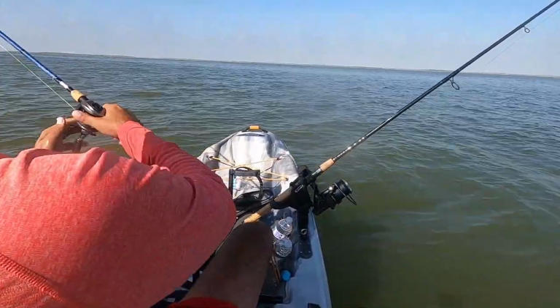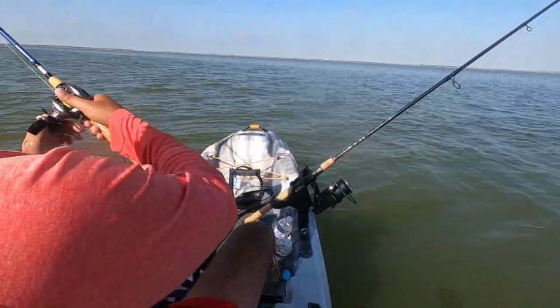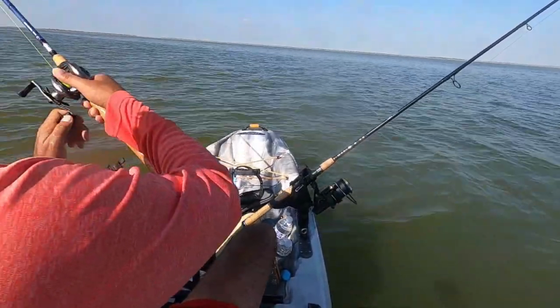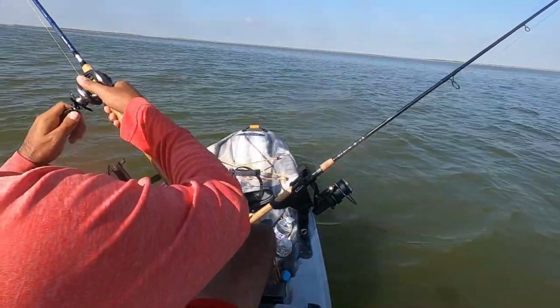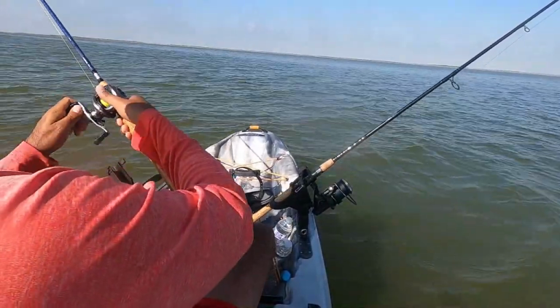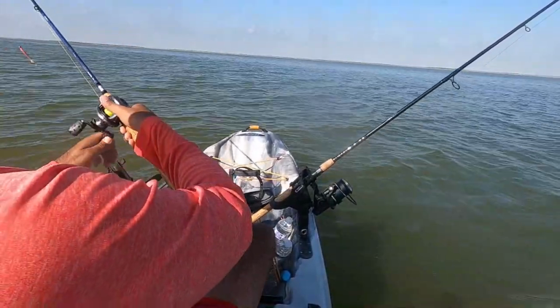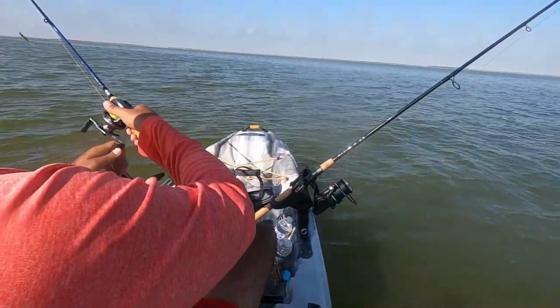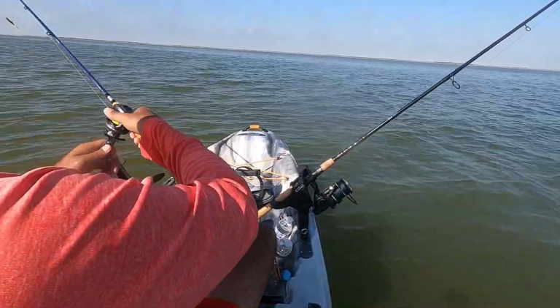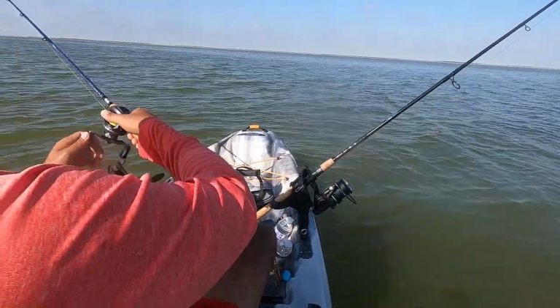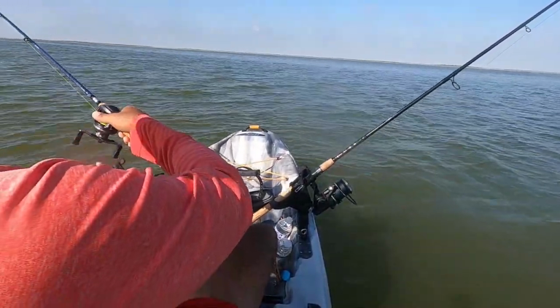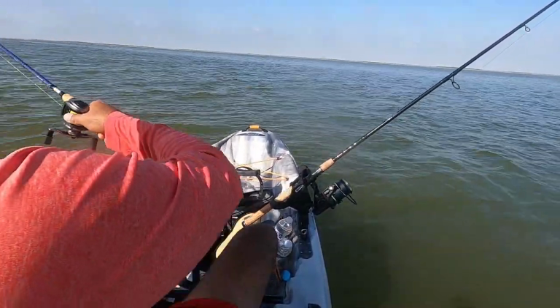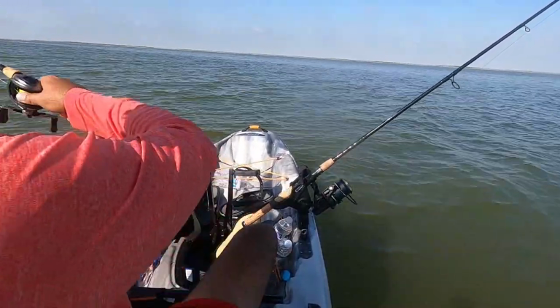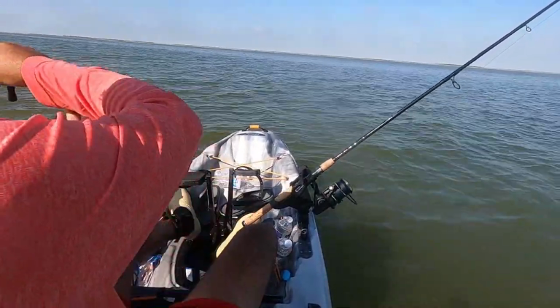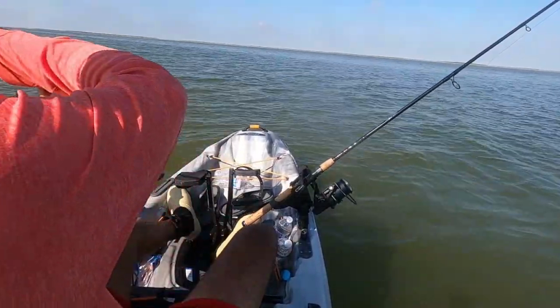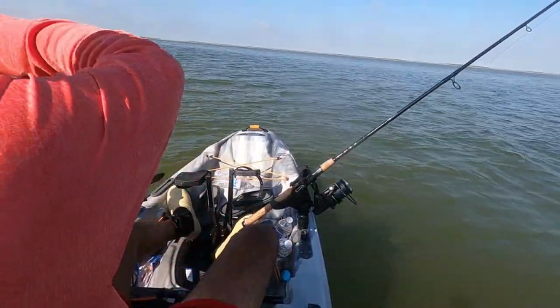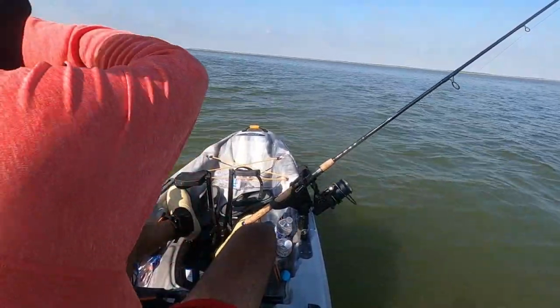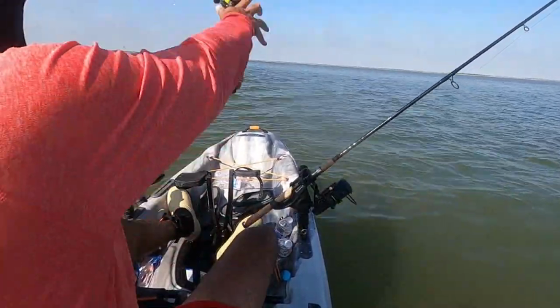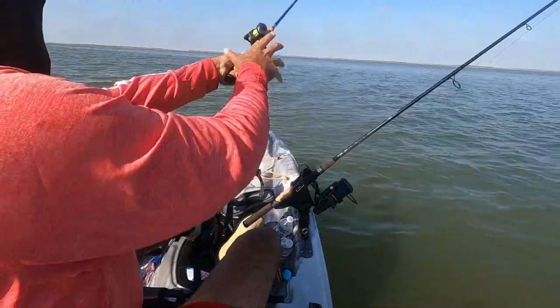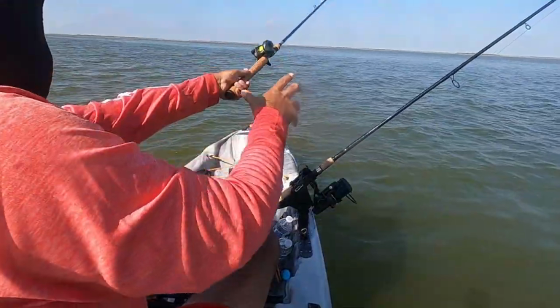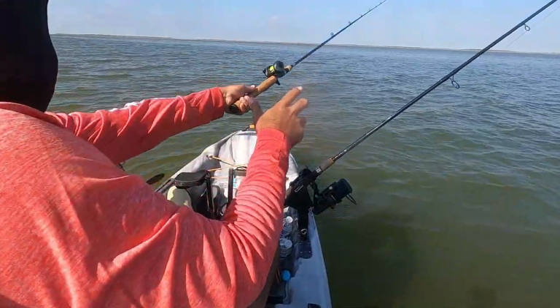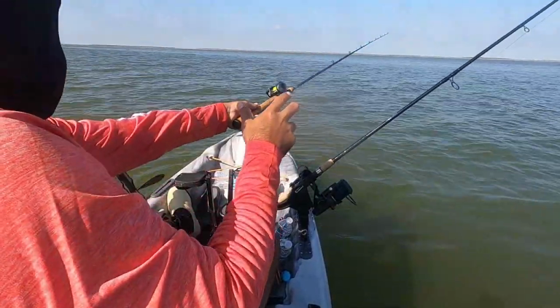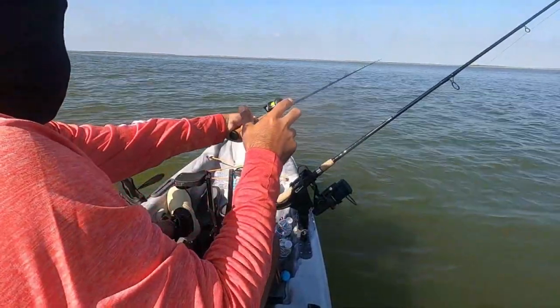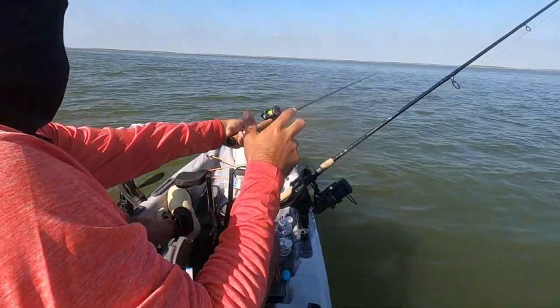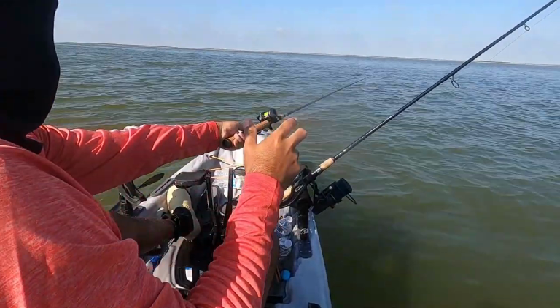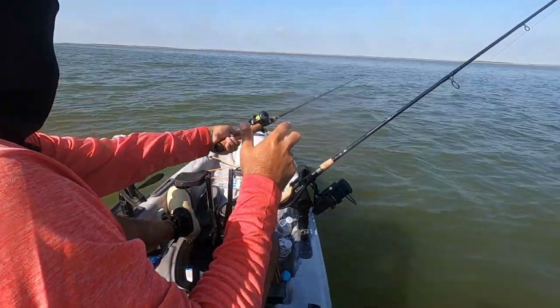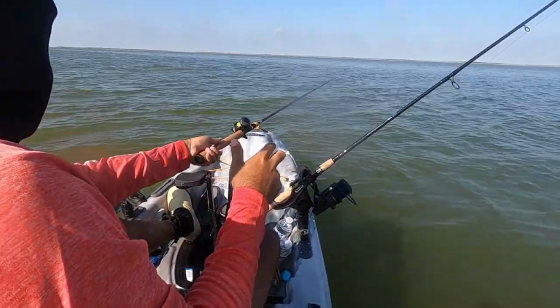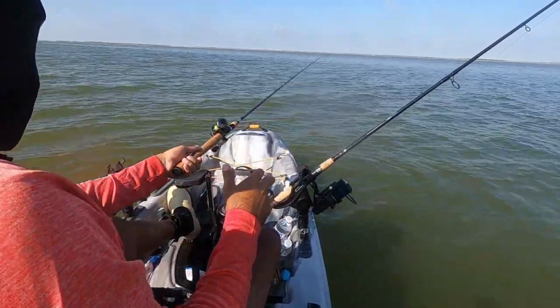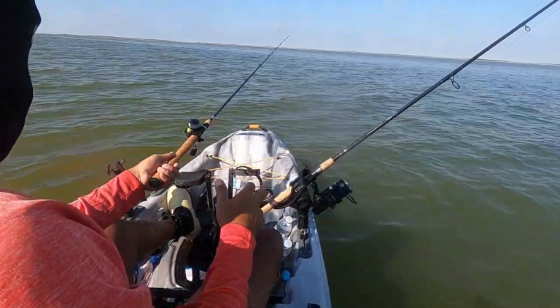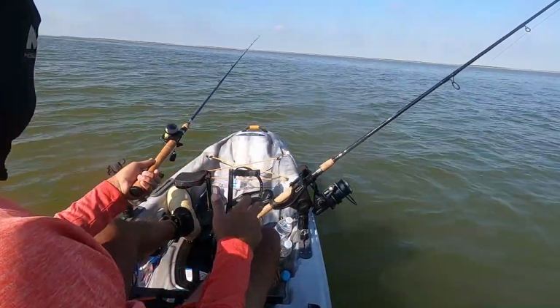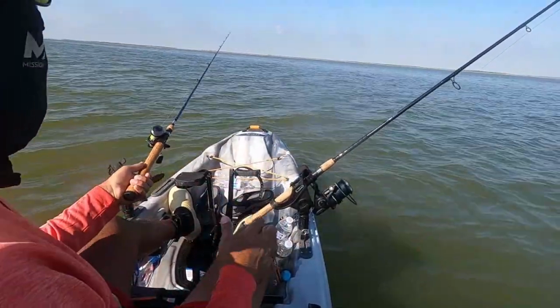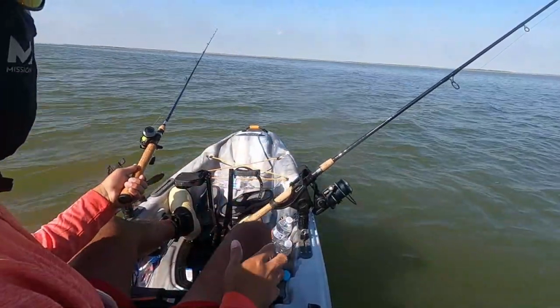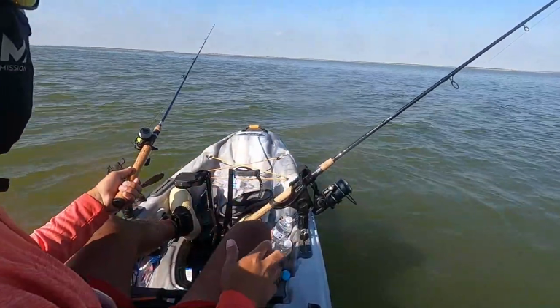Let's get back at it. I'm gonna hit that same spot where this little slot trout came out.